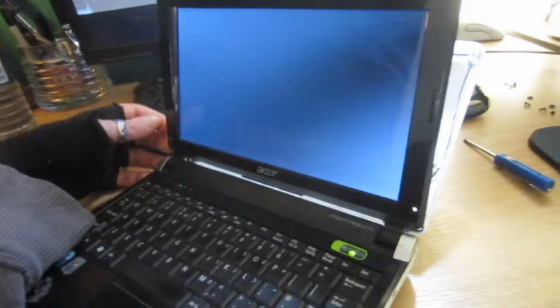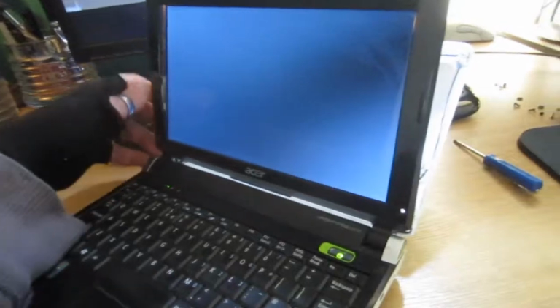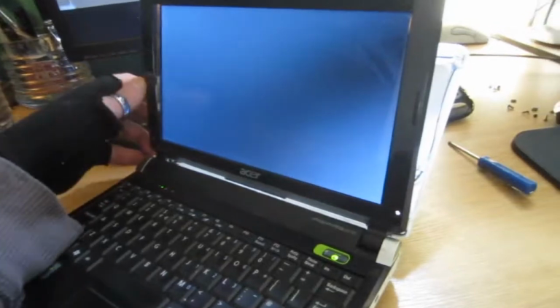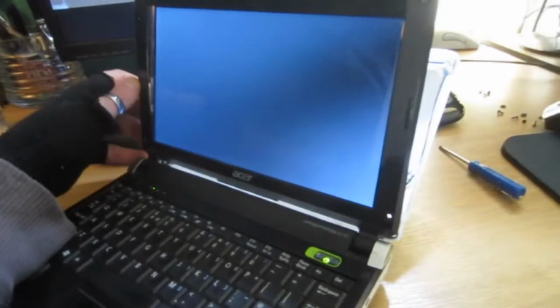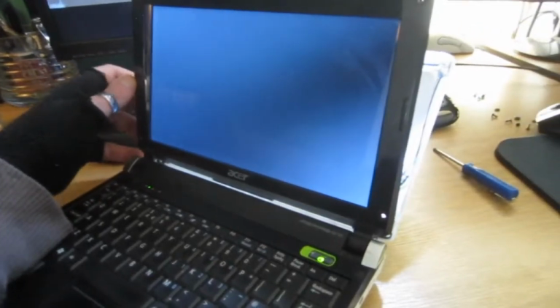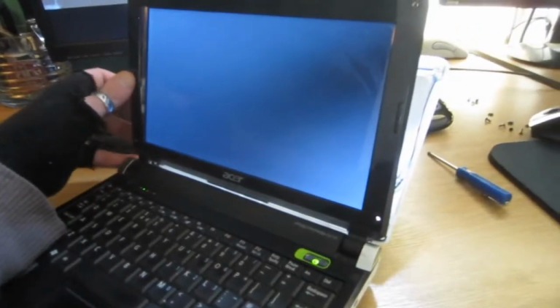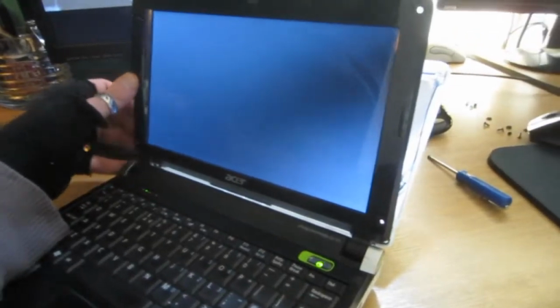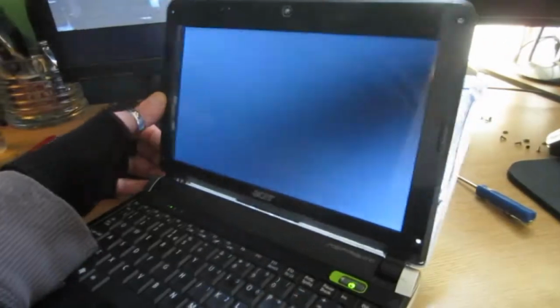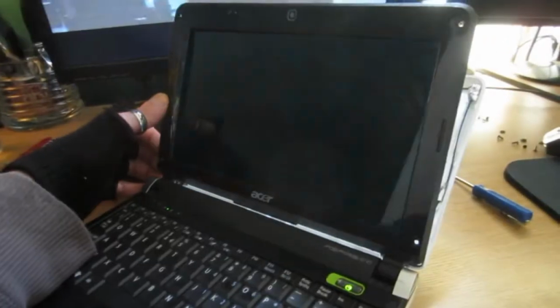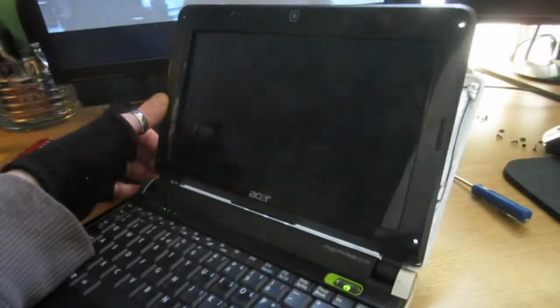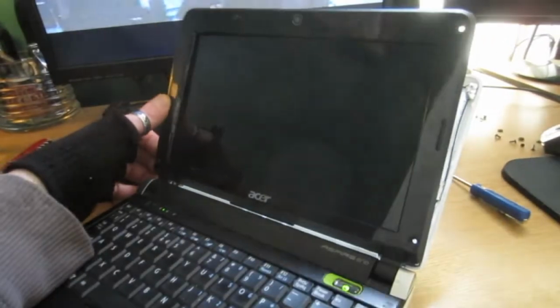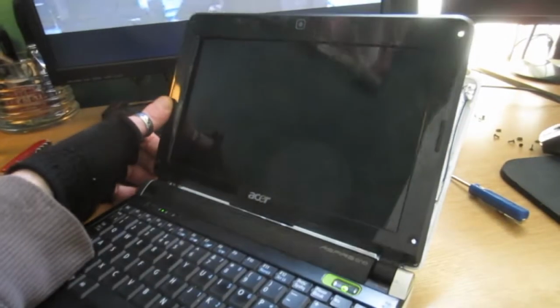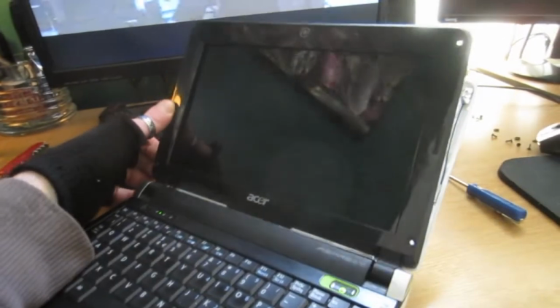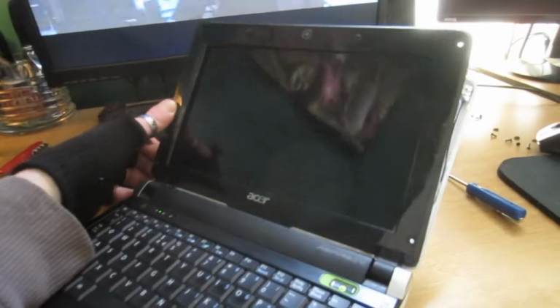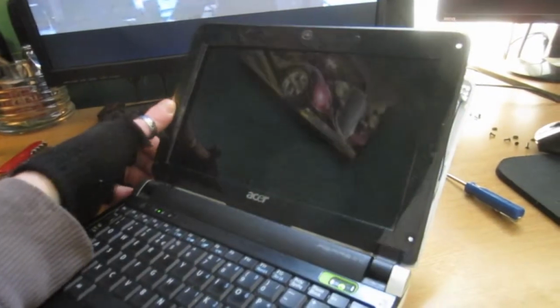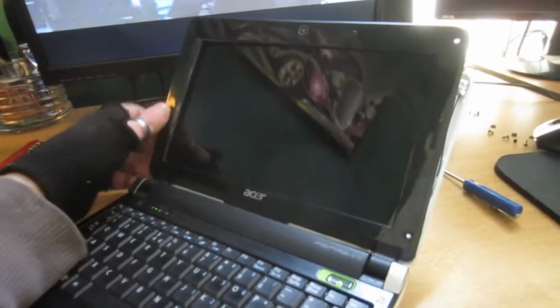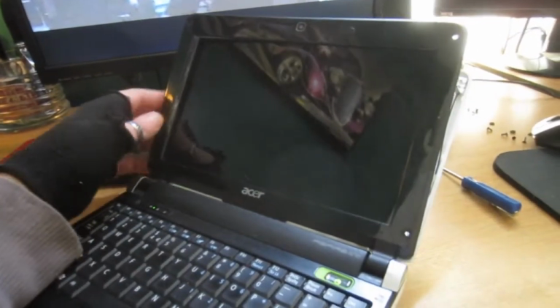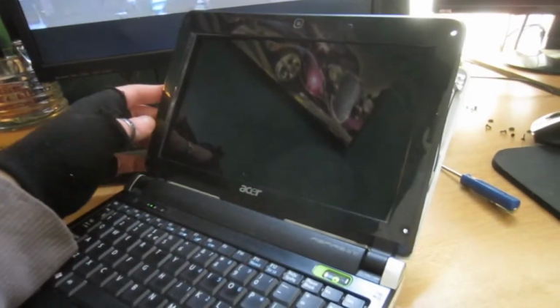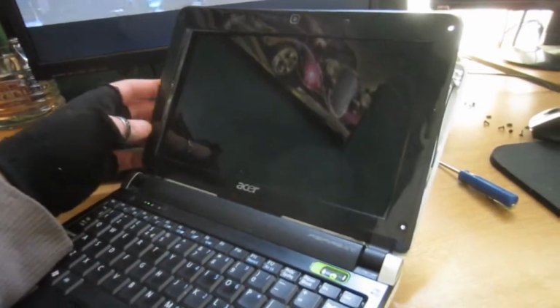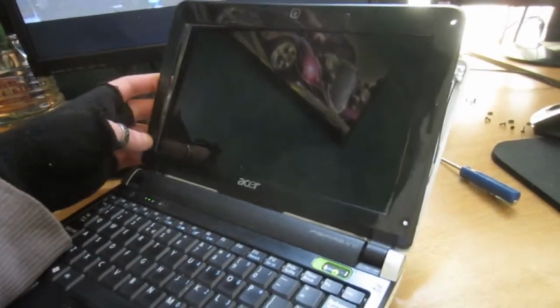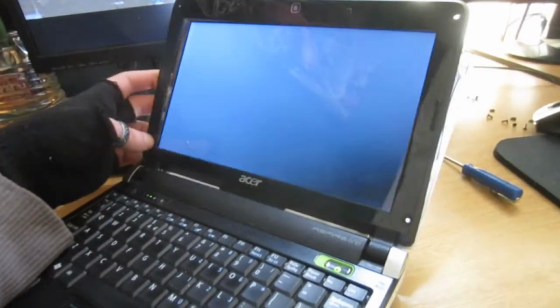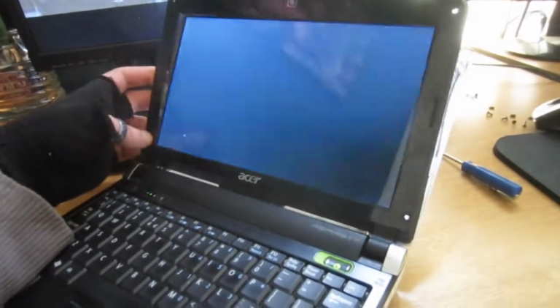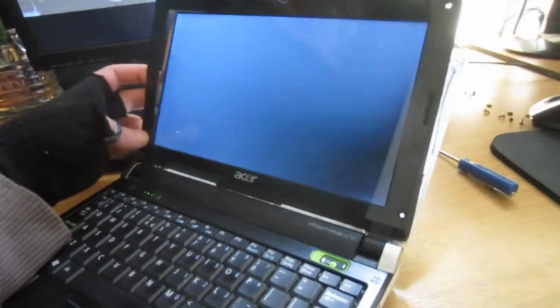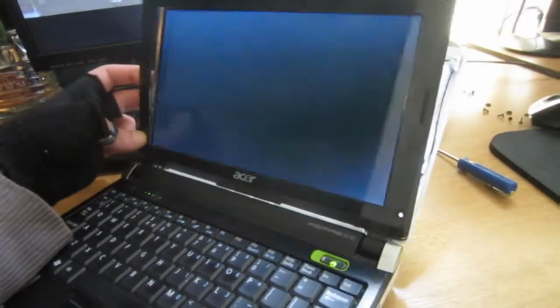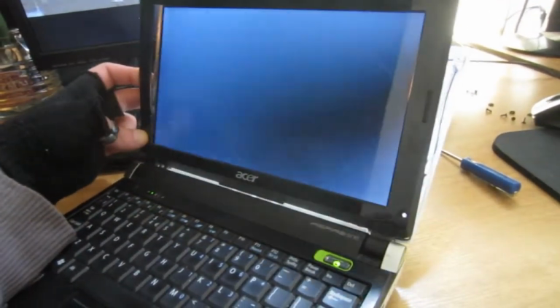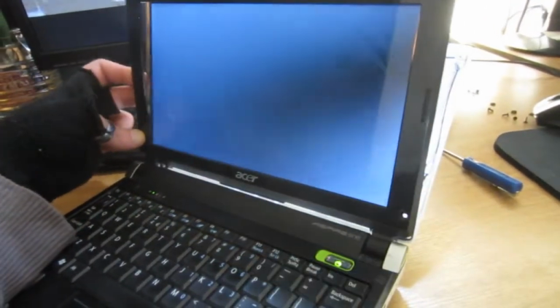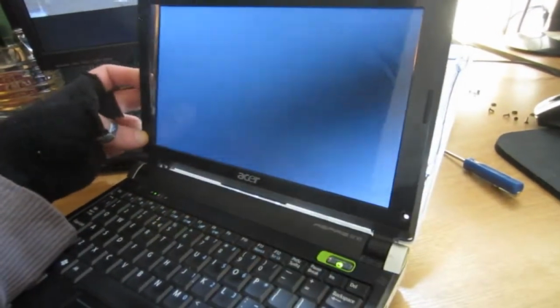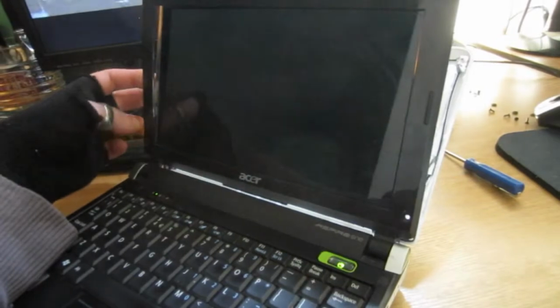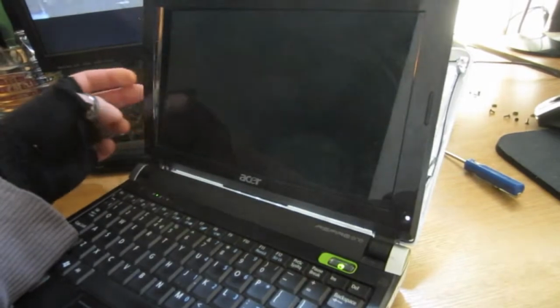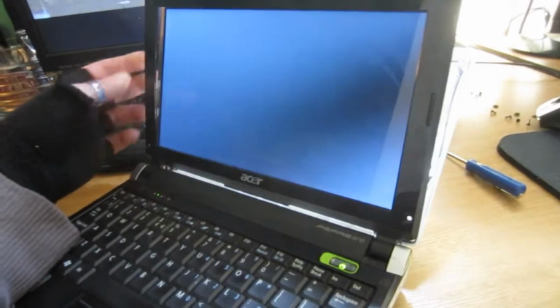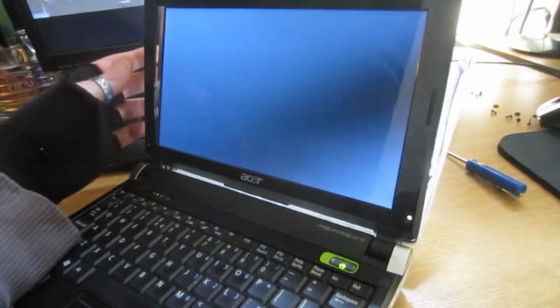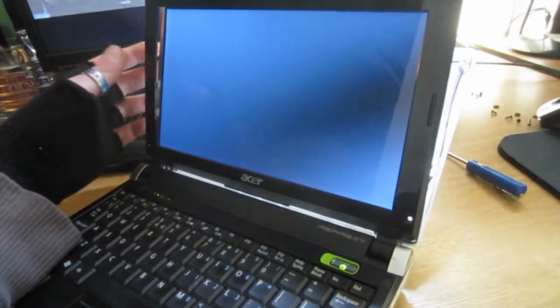All right, so here's a problem. You bend the screen back, everything turns off, everything works, right?